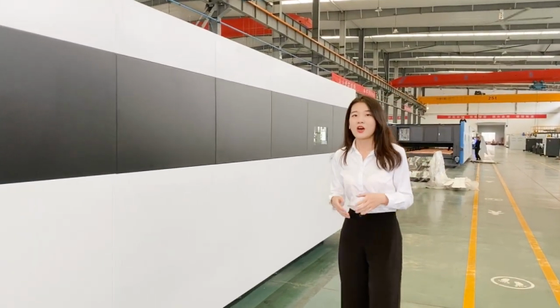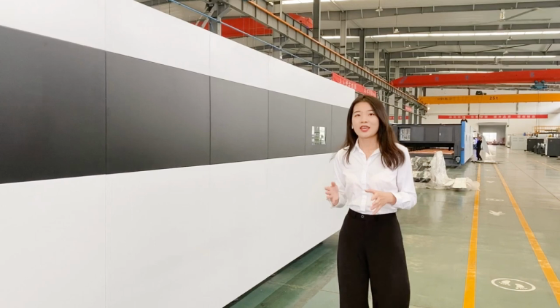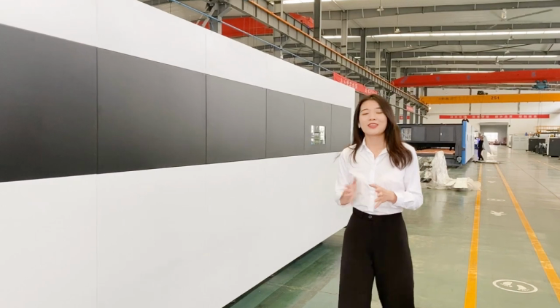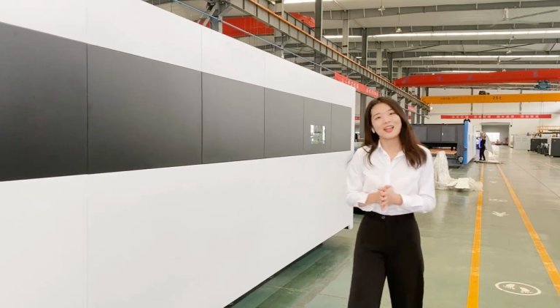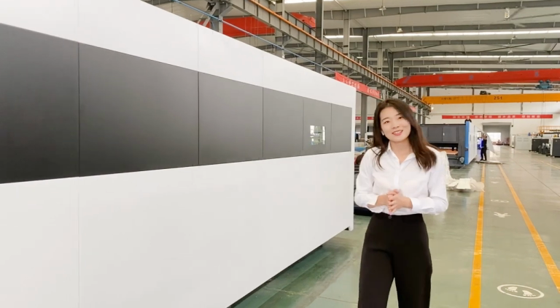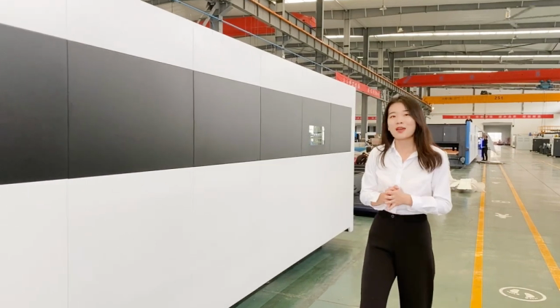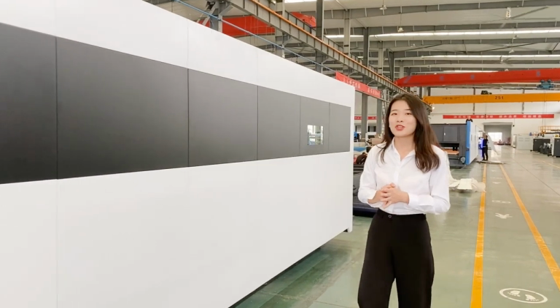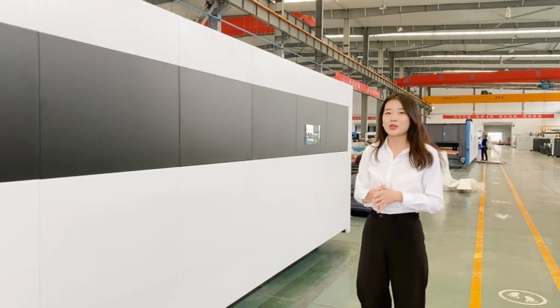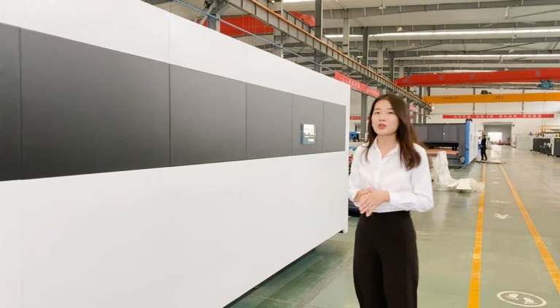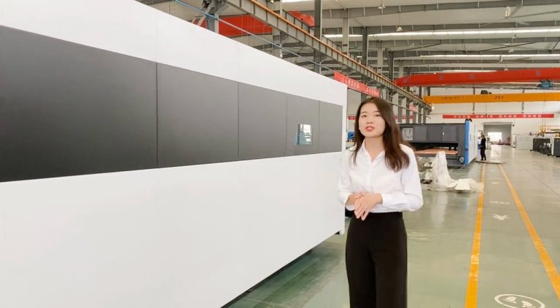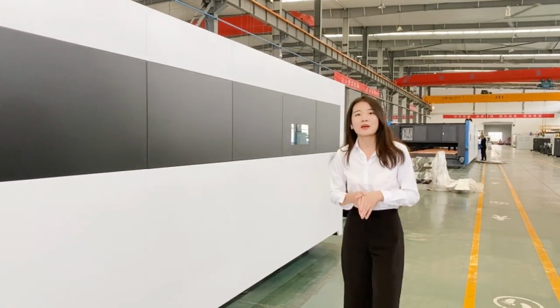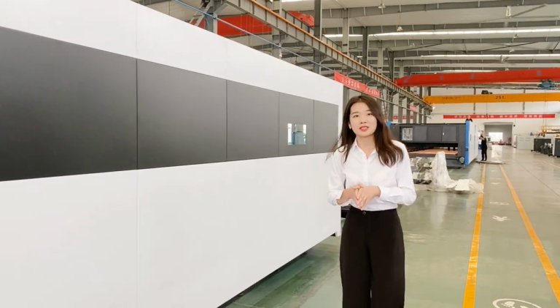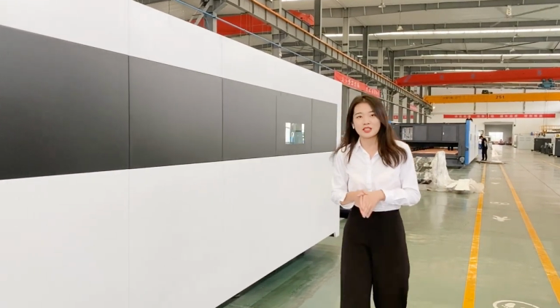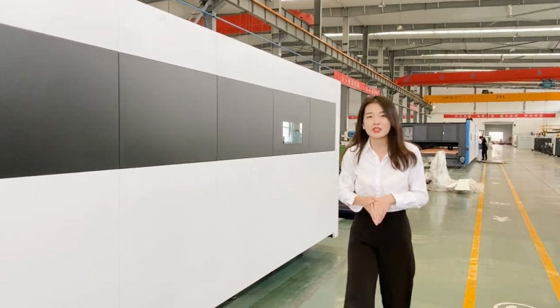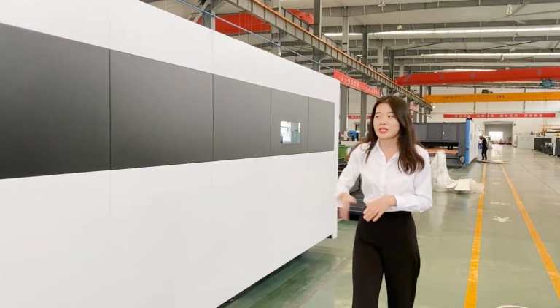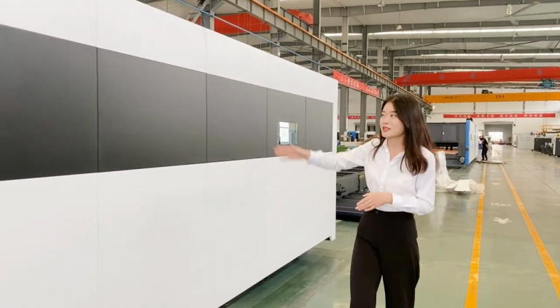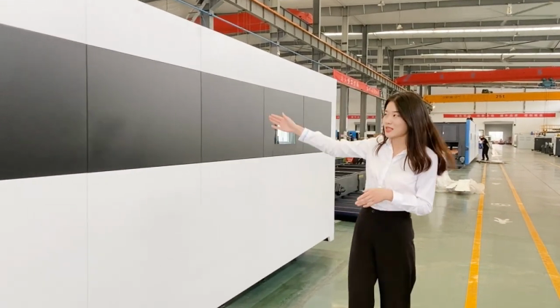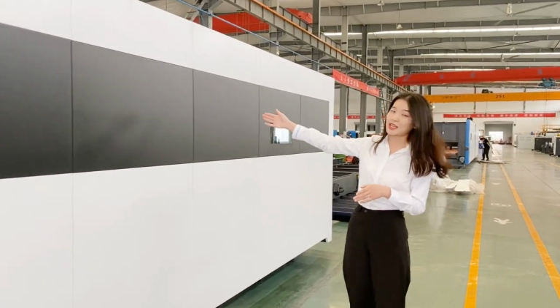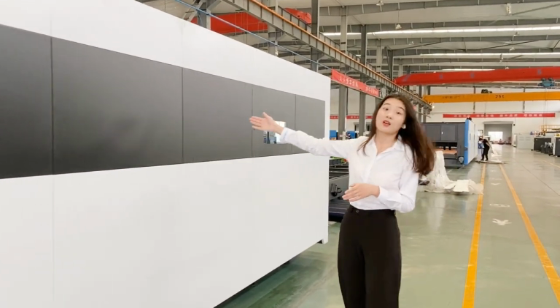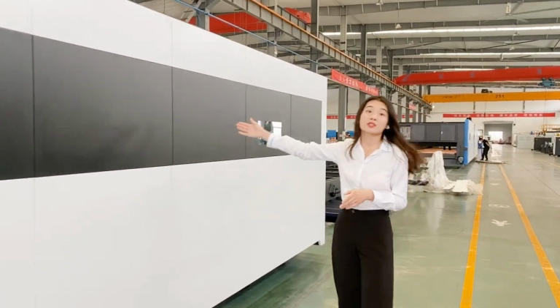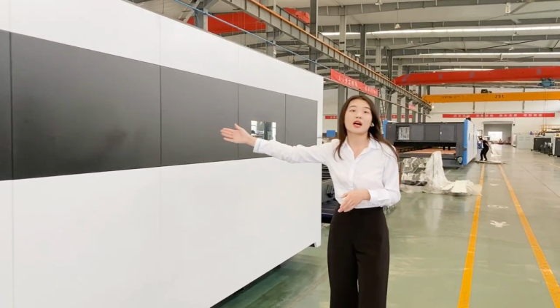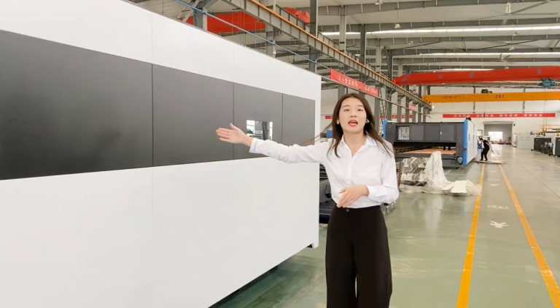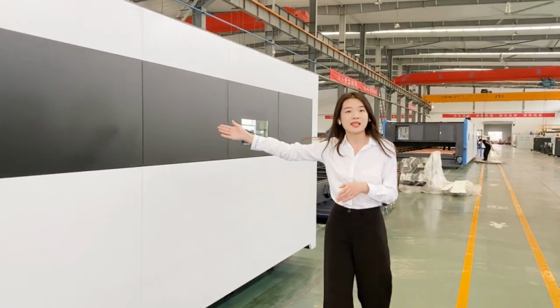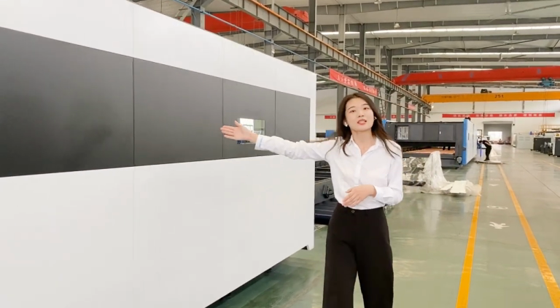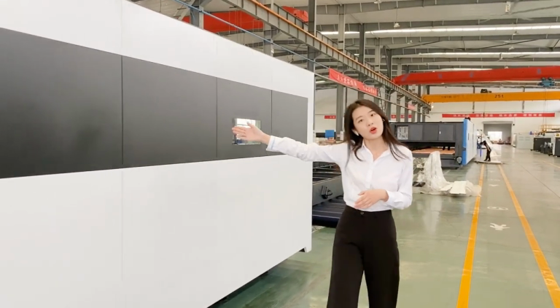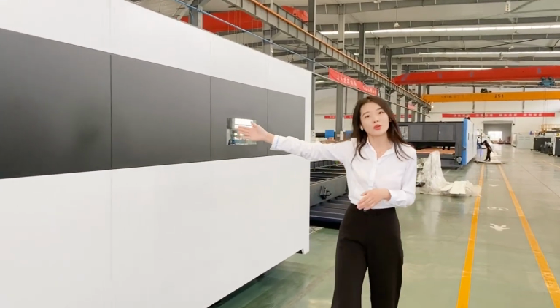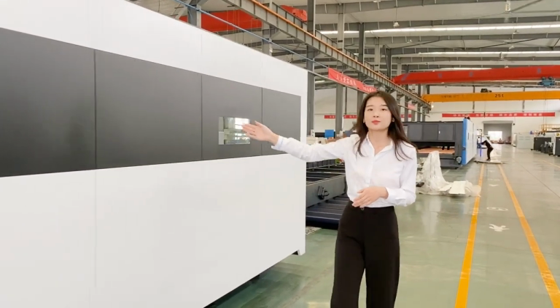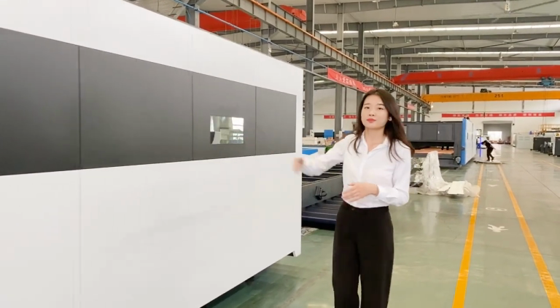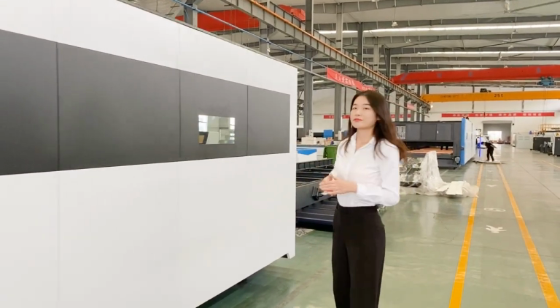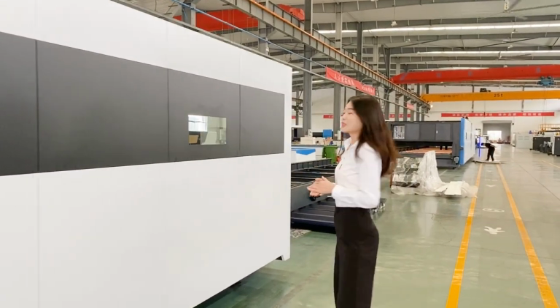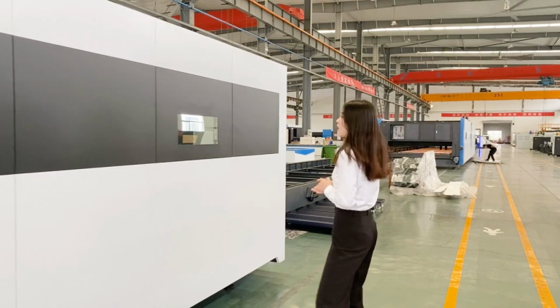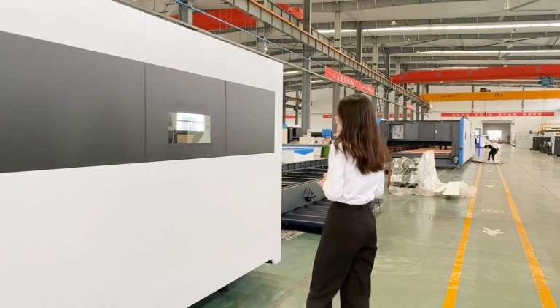This helps to prolong the service life of the electrical components. Next, let me show you some details inside the HS model.